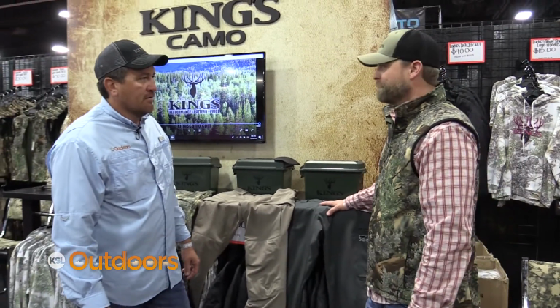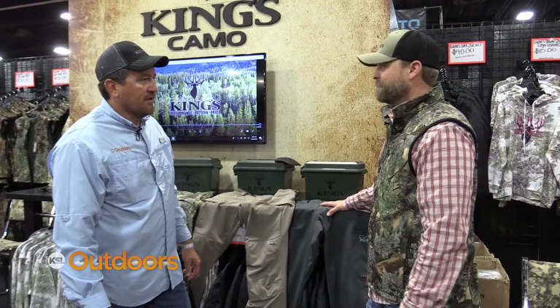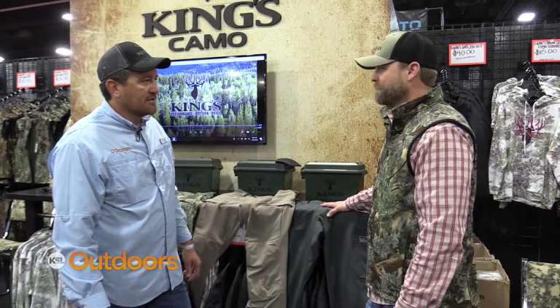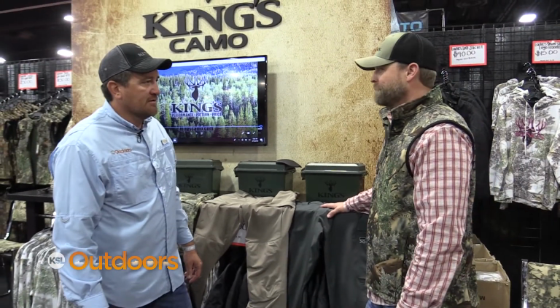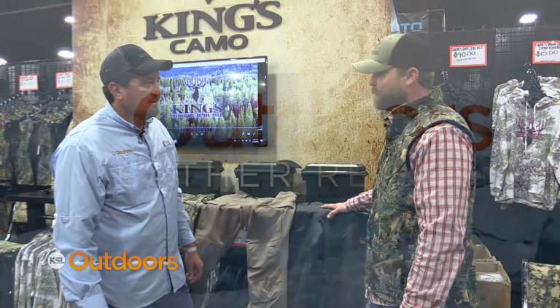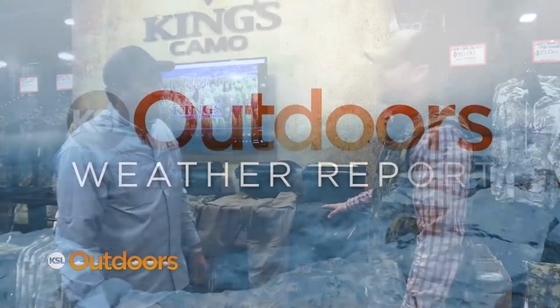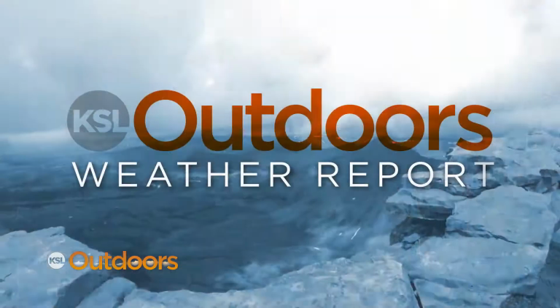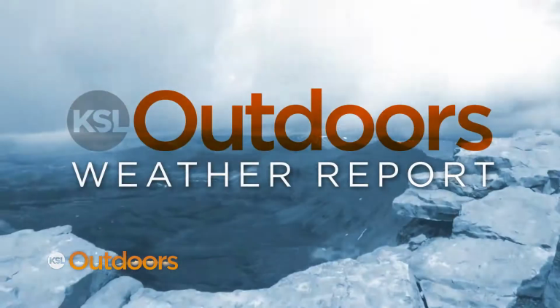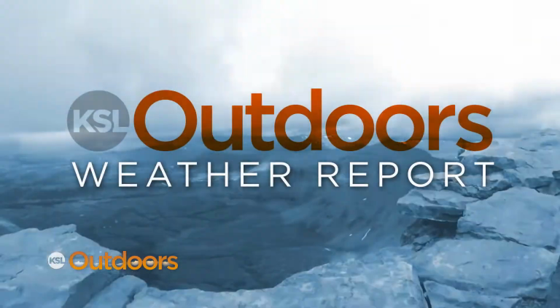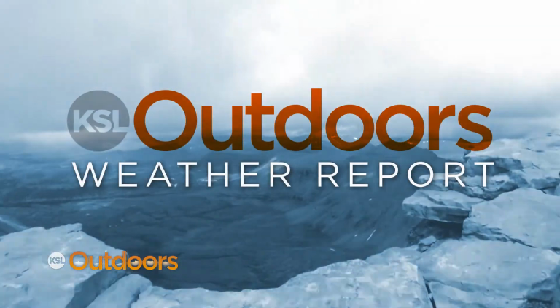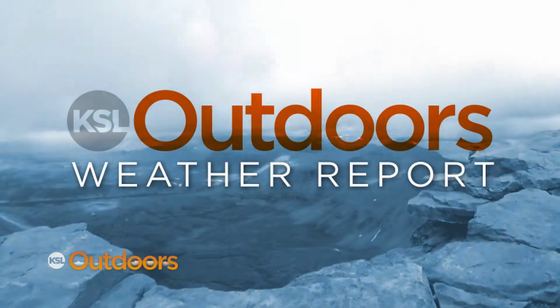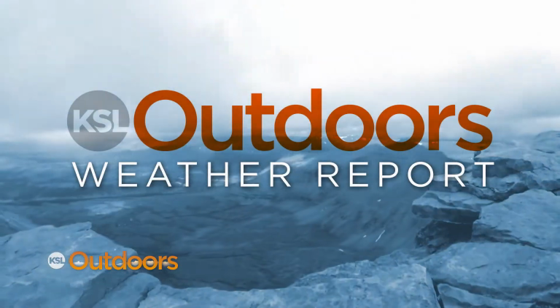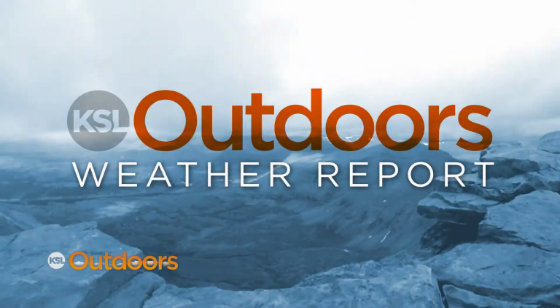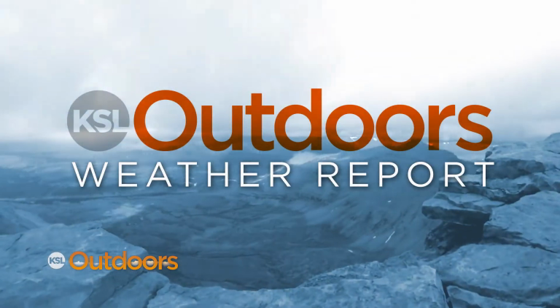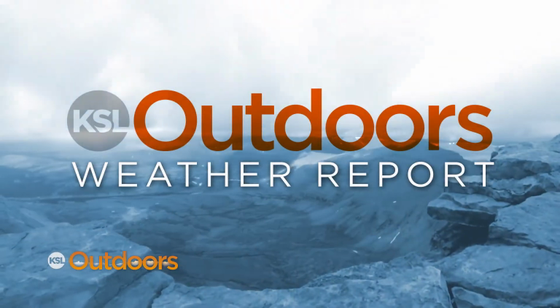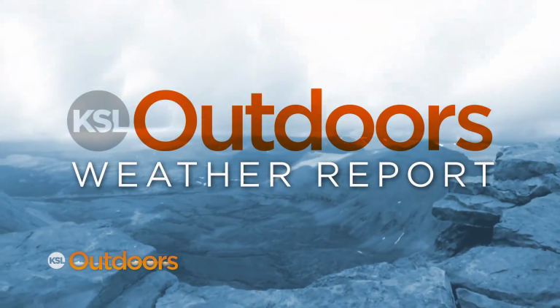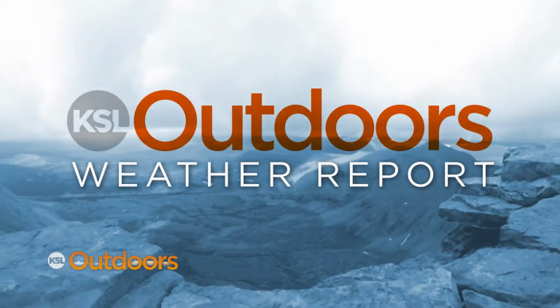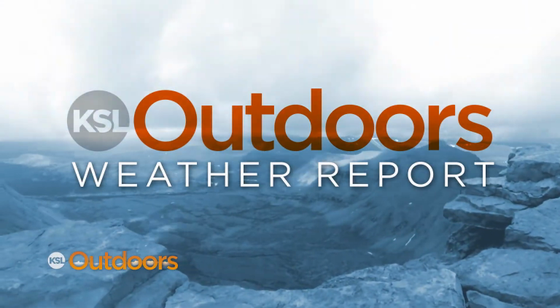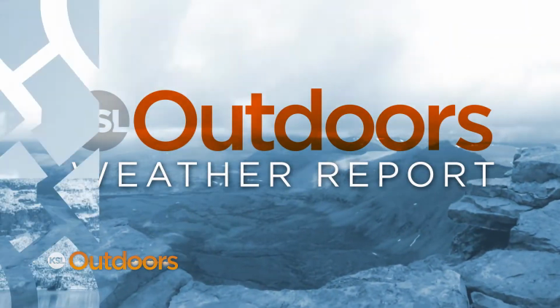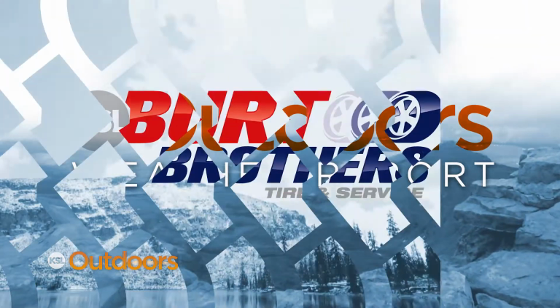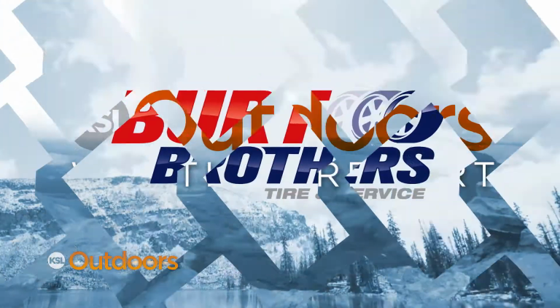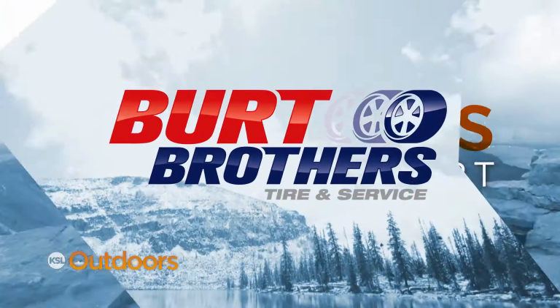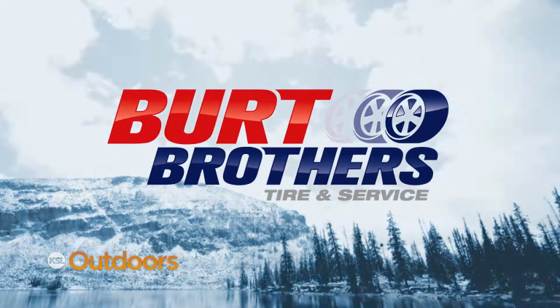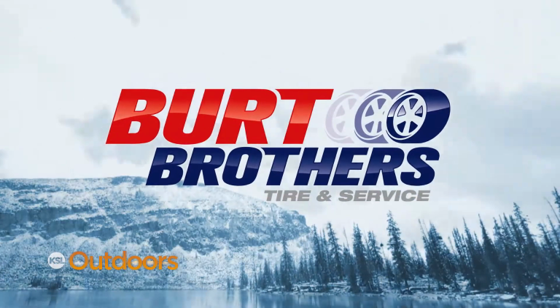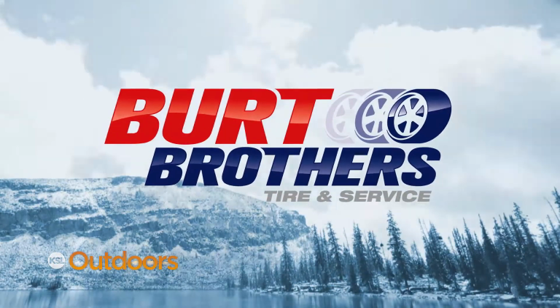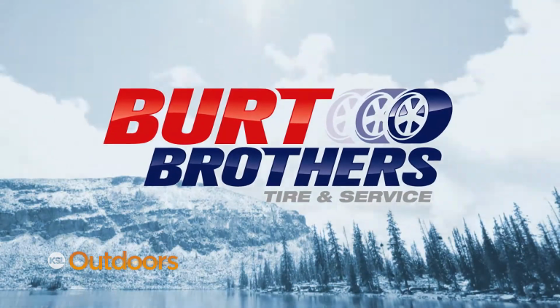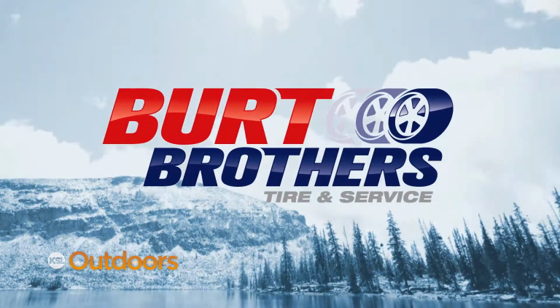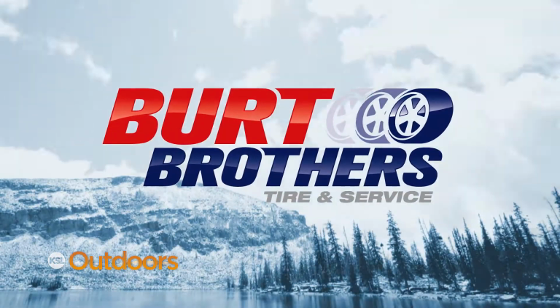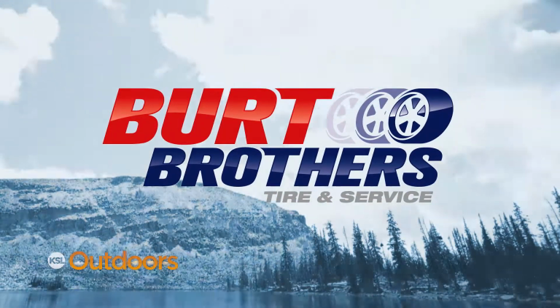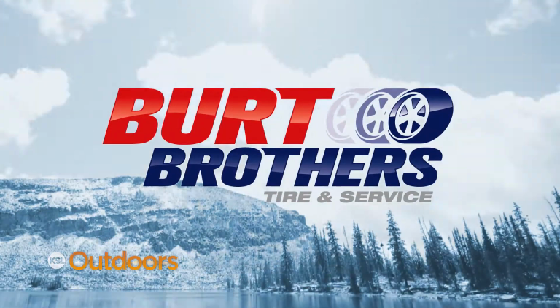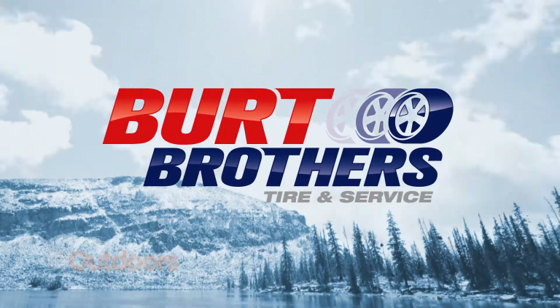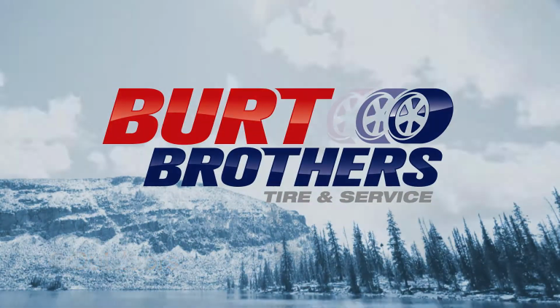Thanks, sir. Let's check out that wet weather we've been having outside — turn it over to the guys and gals back in the weather department. Thank you, Amanda.